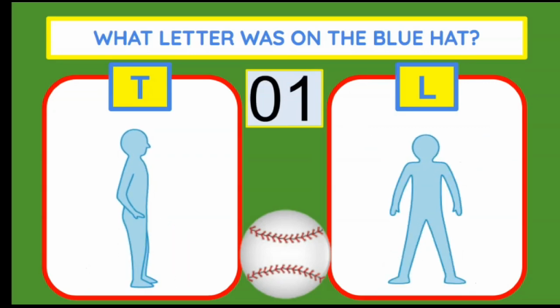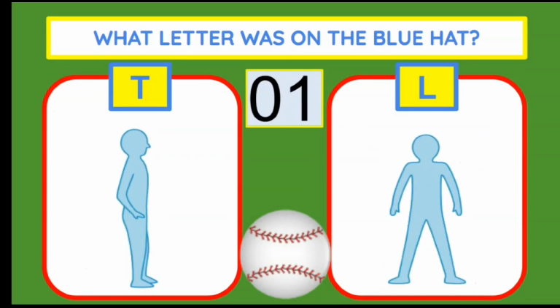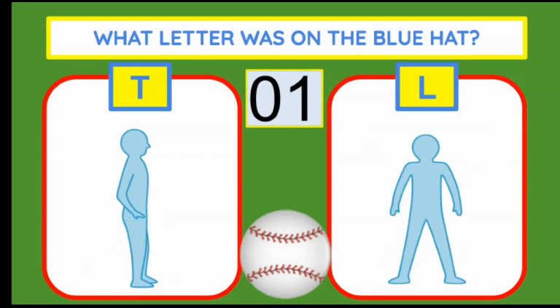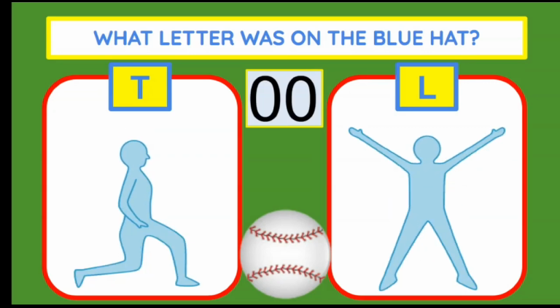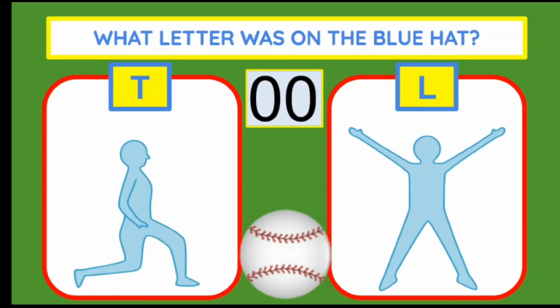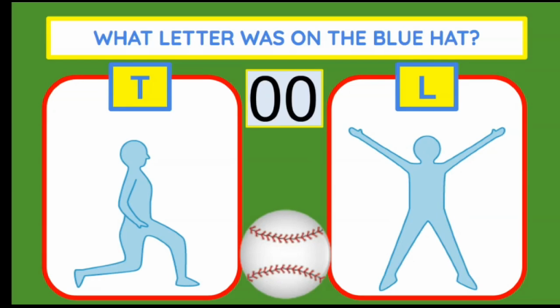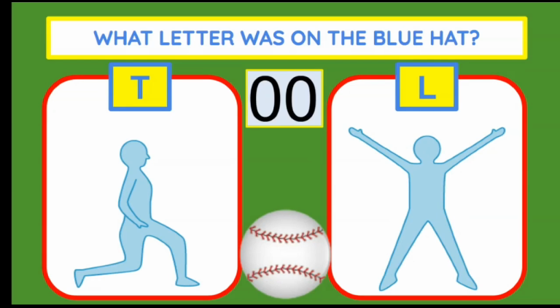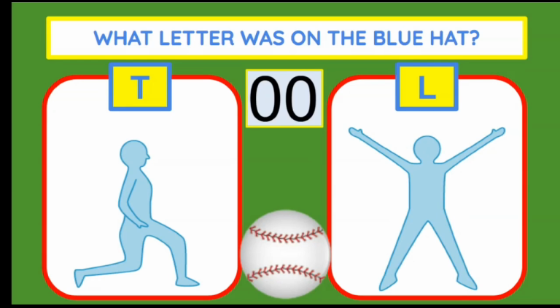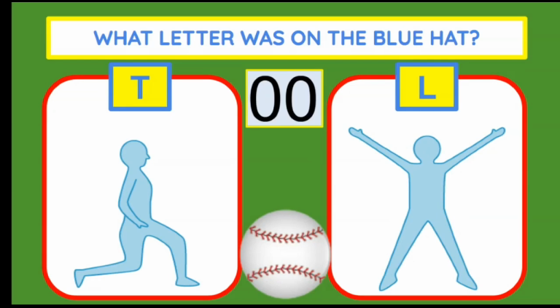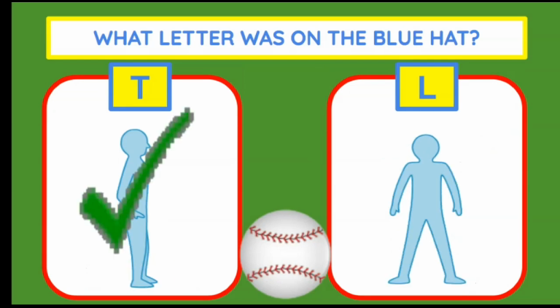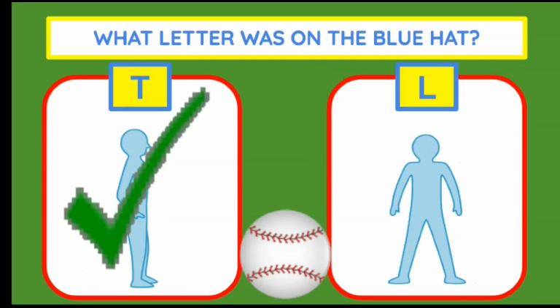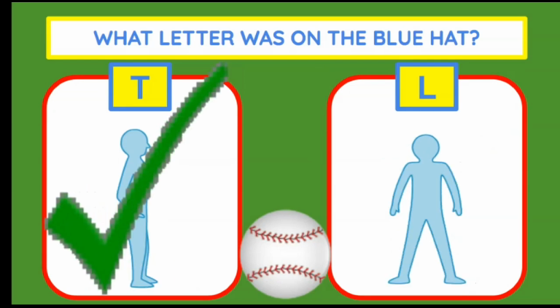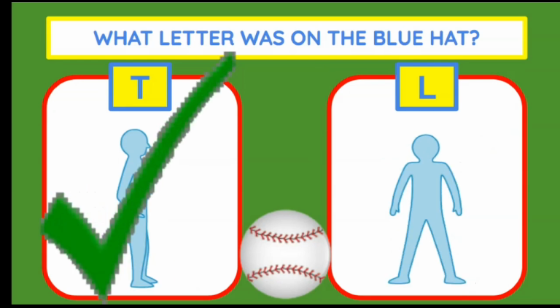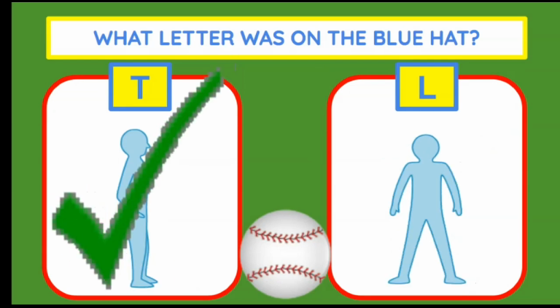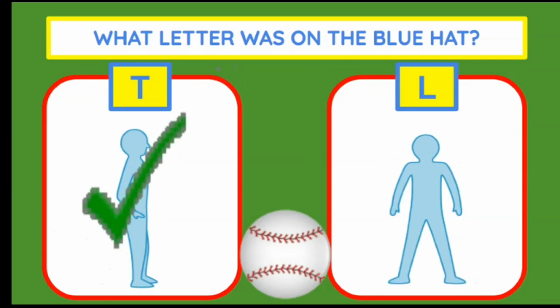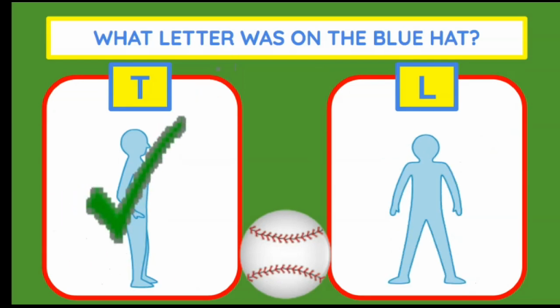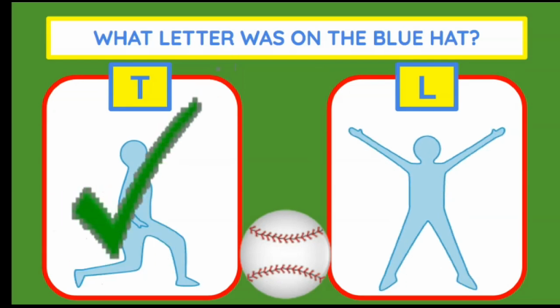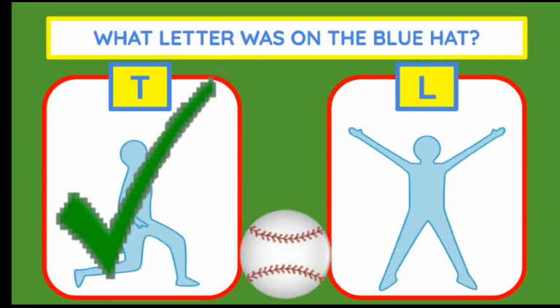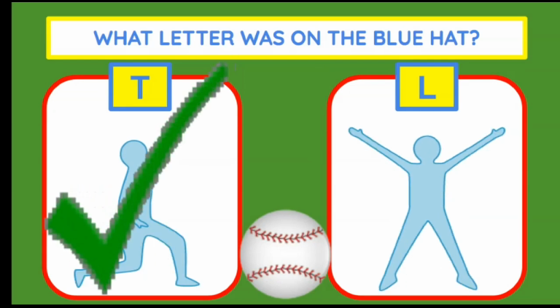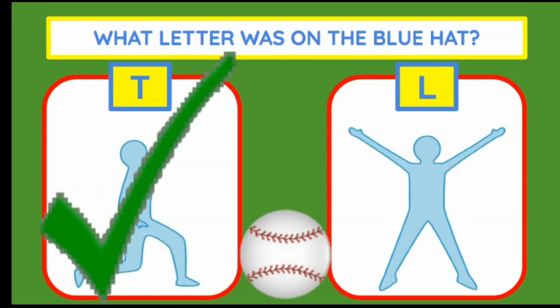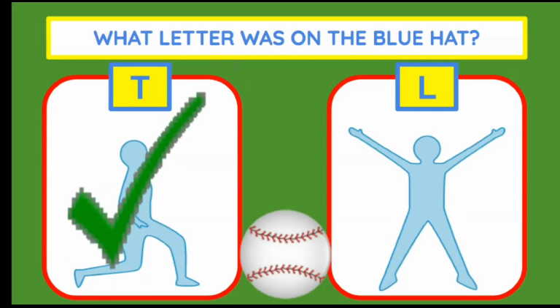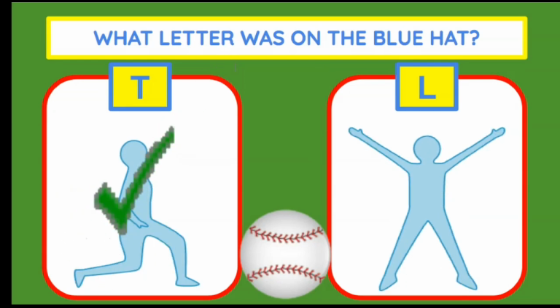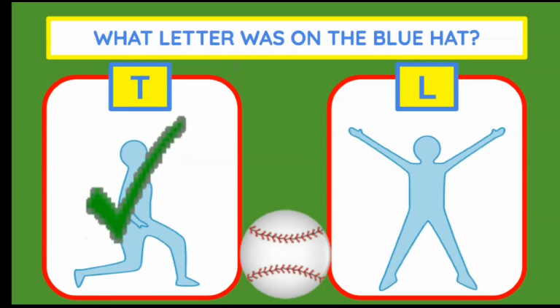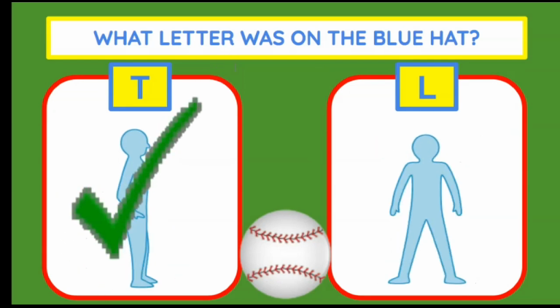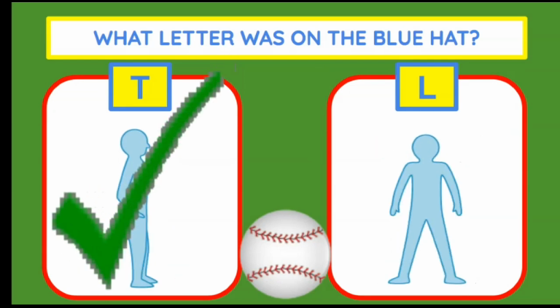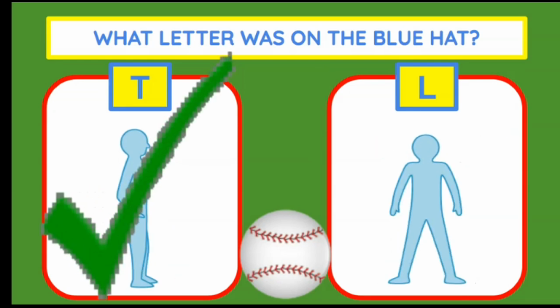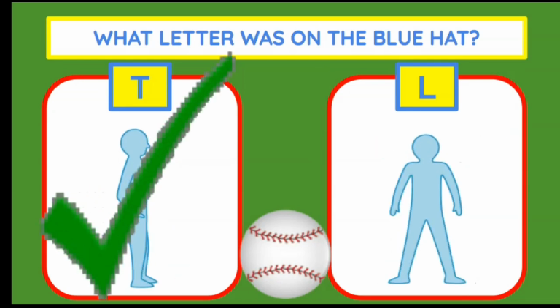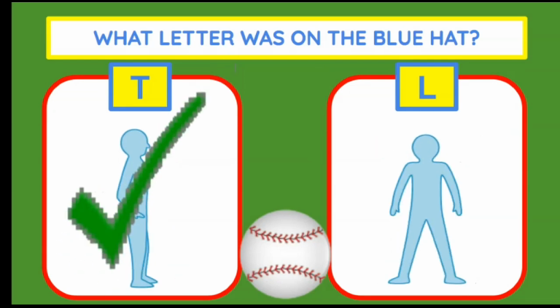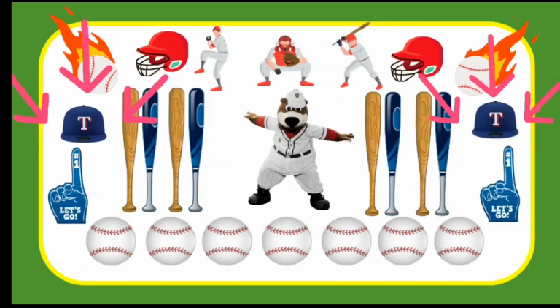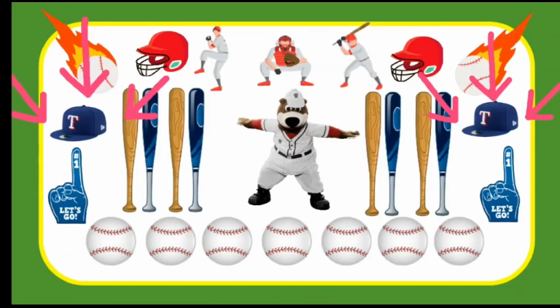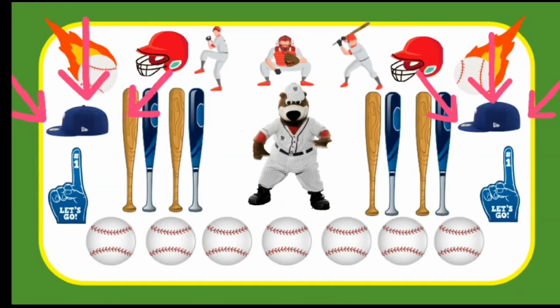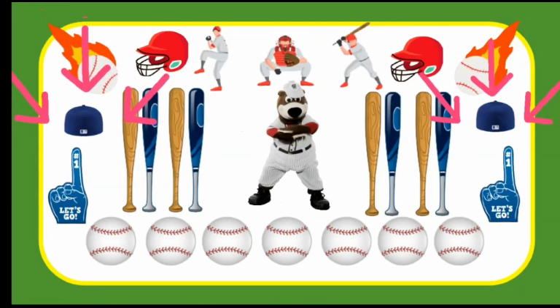The letter was a T for those Texas Rangers. Check it out.